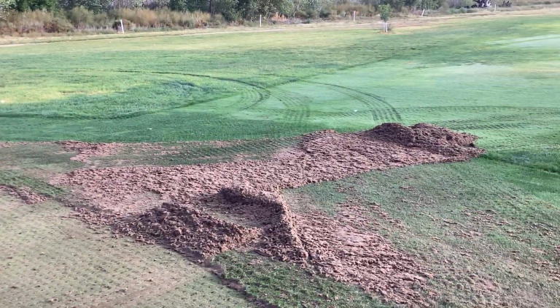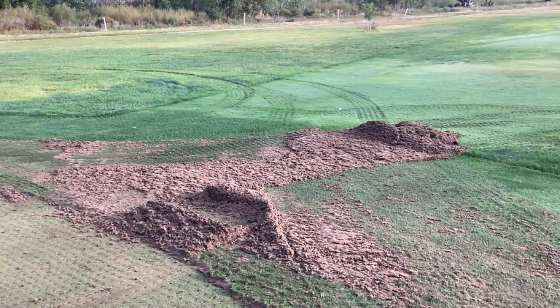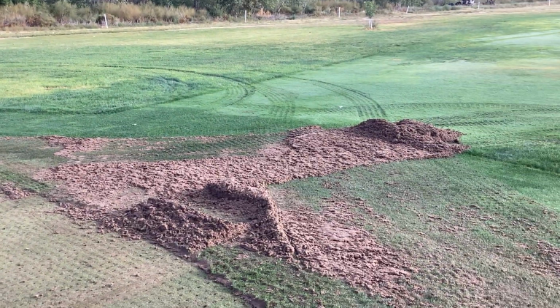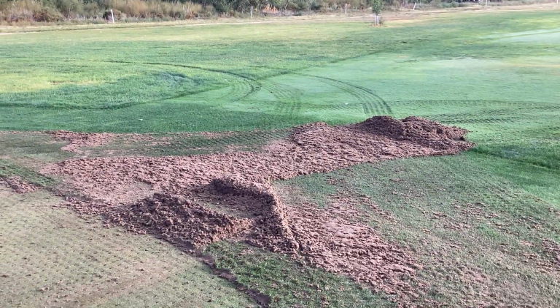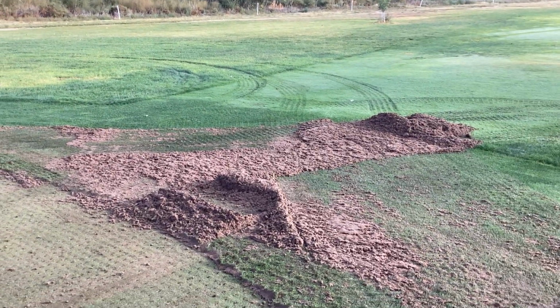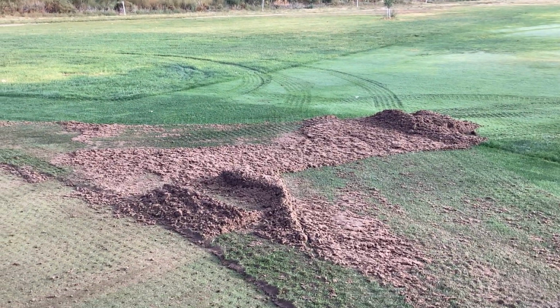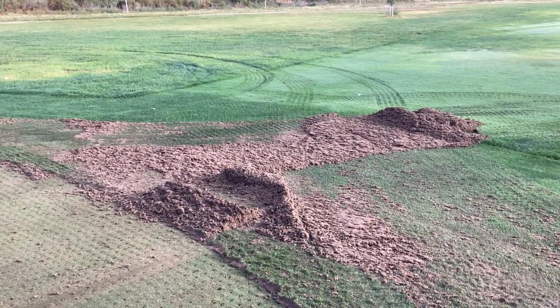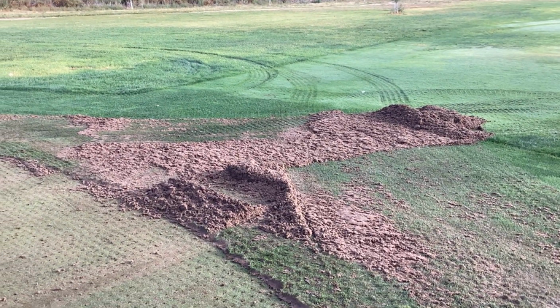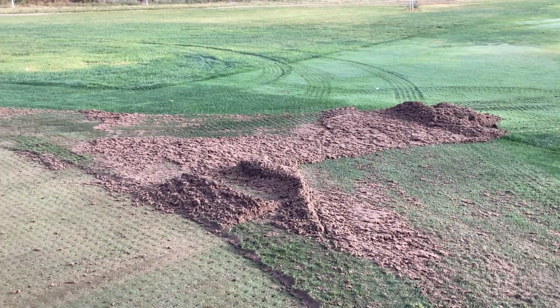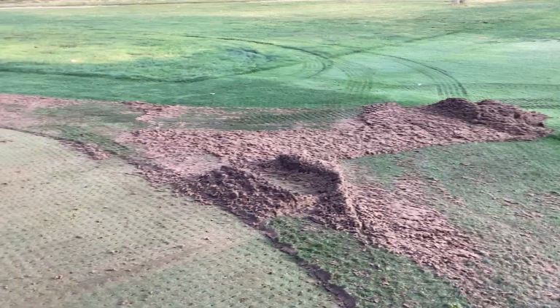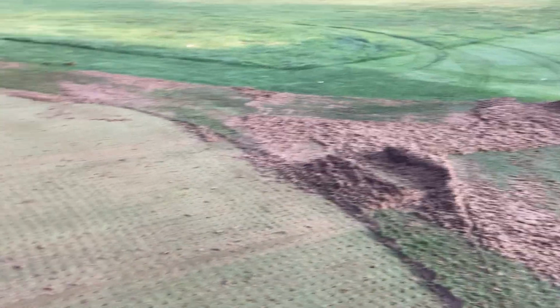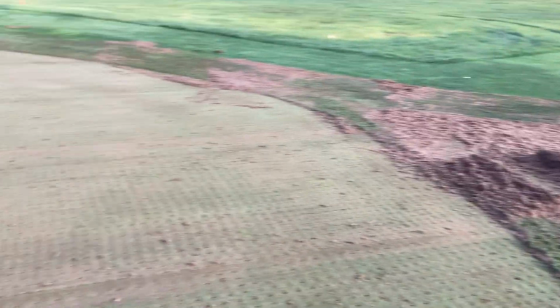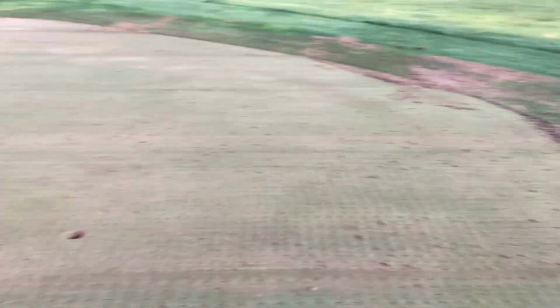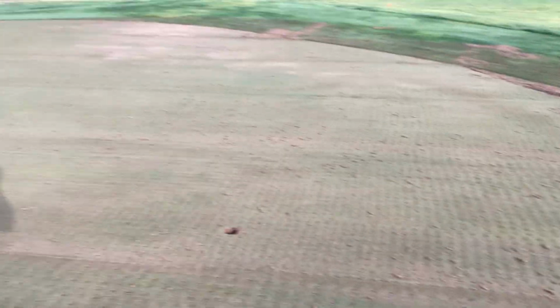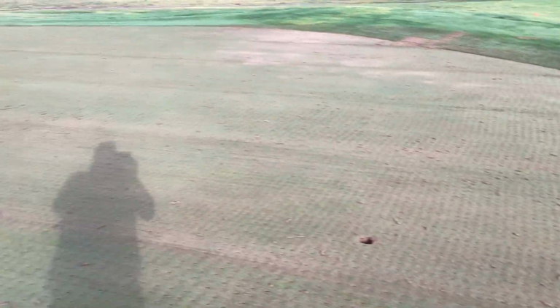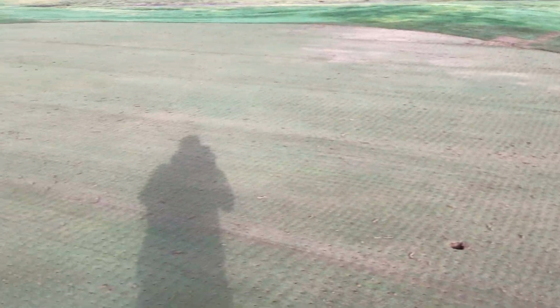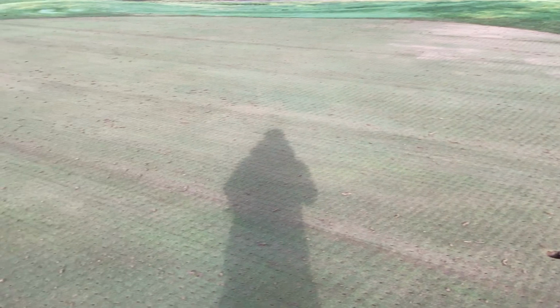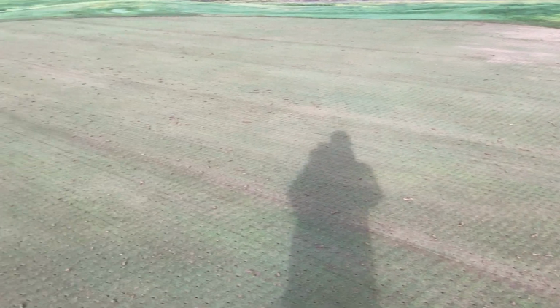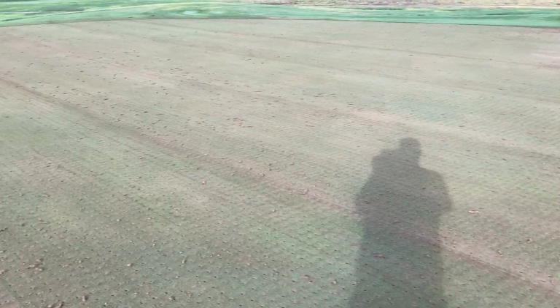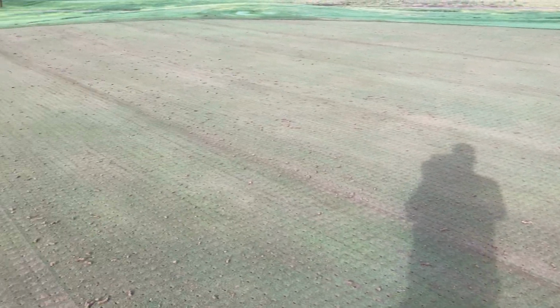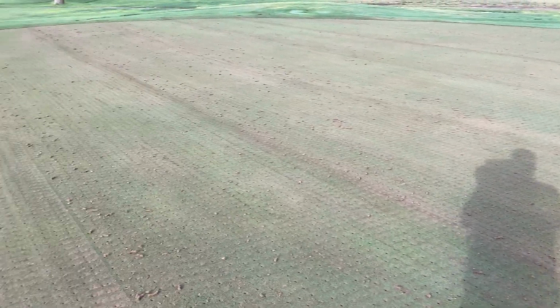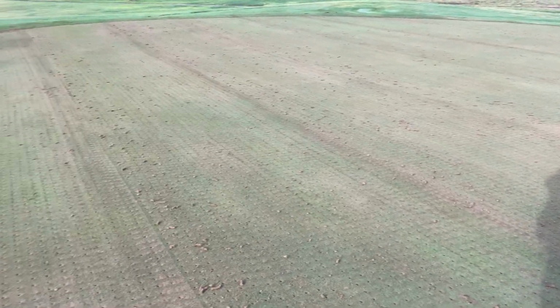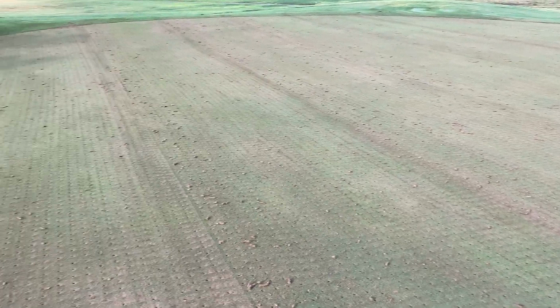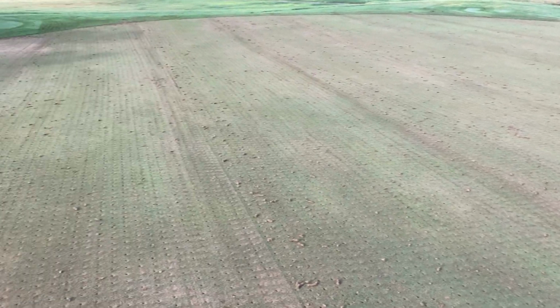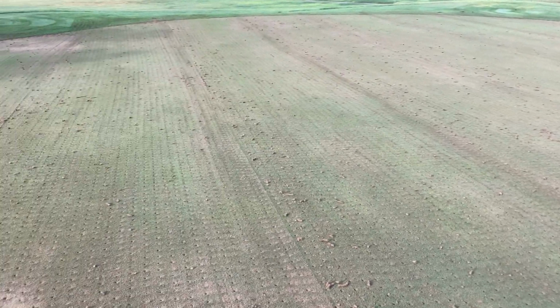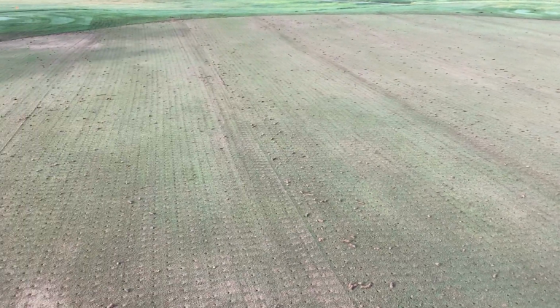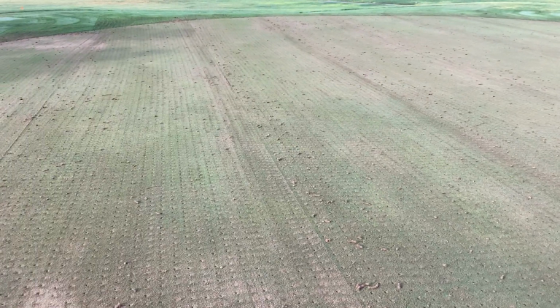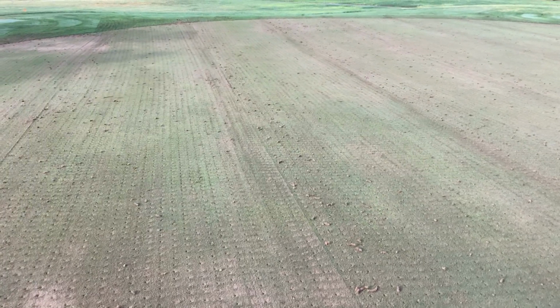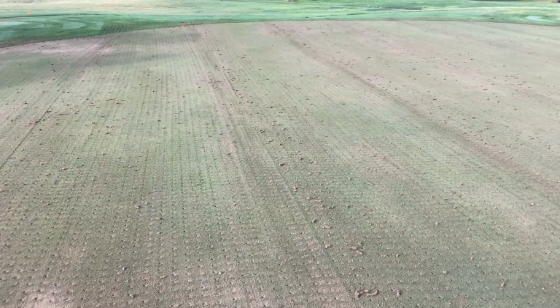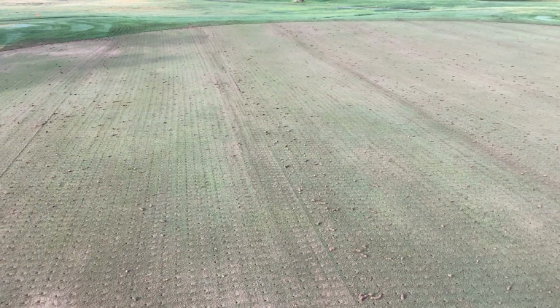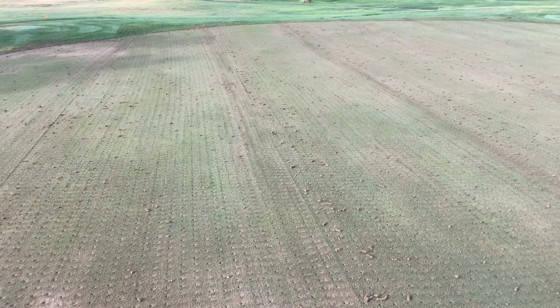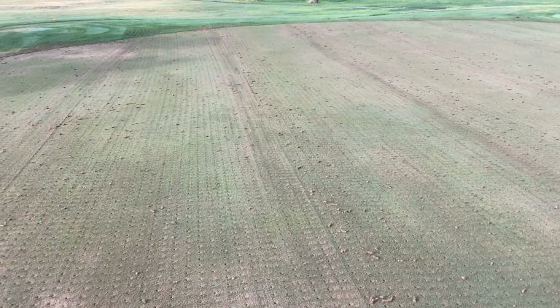There's the pile of cores. This is Richmond Aeration and I'm in Benkelman, Nebraska.